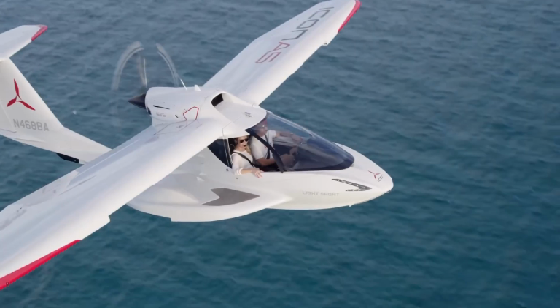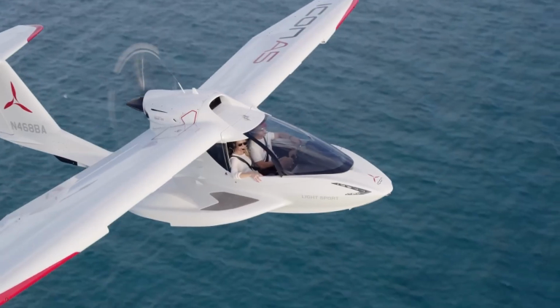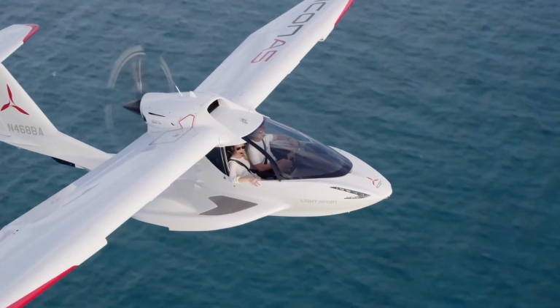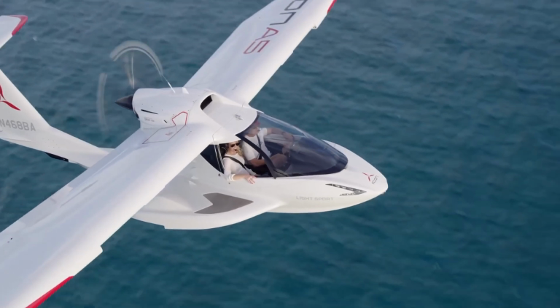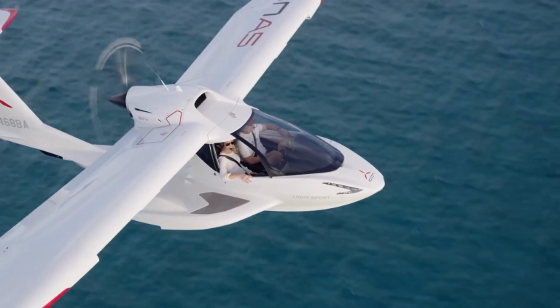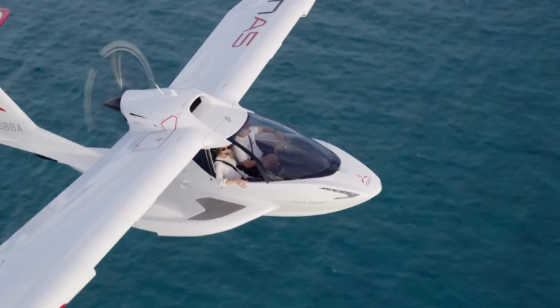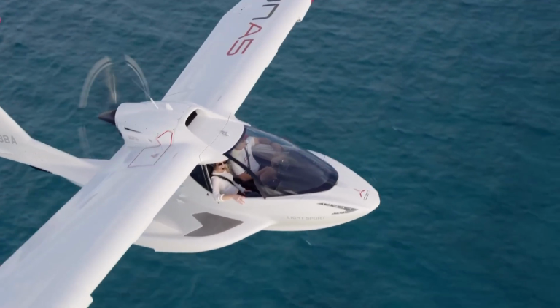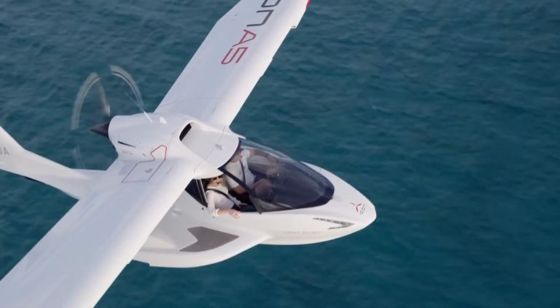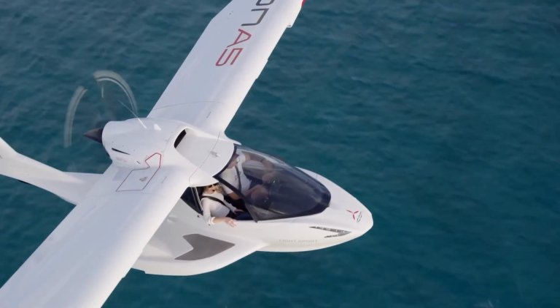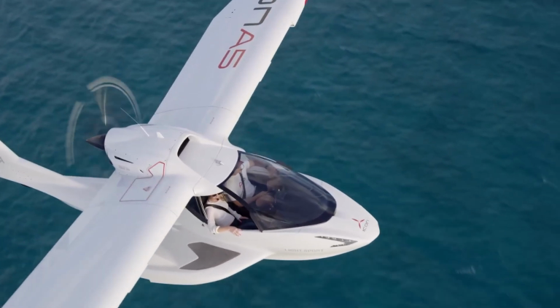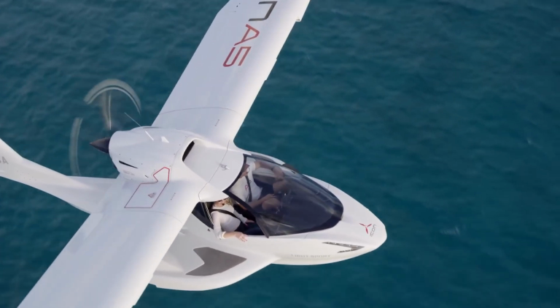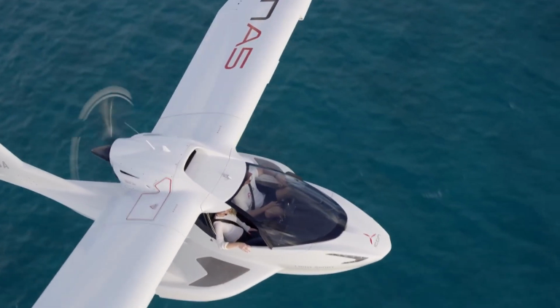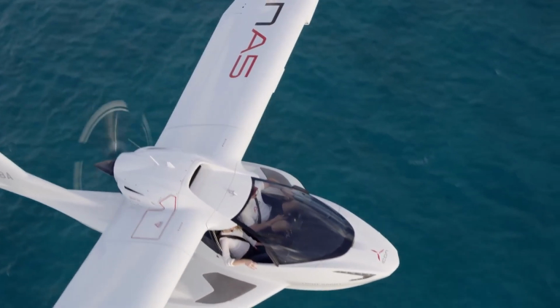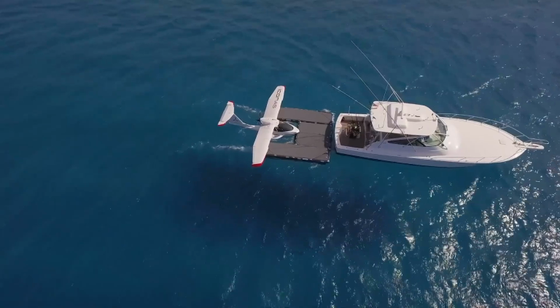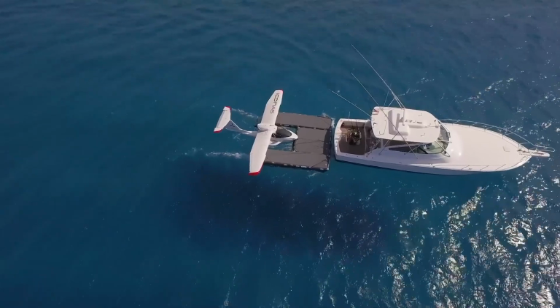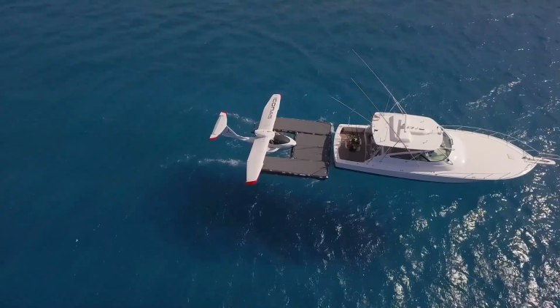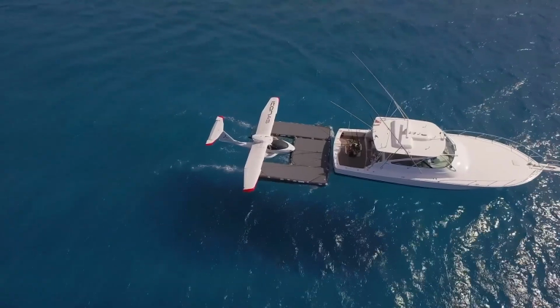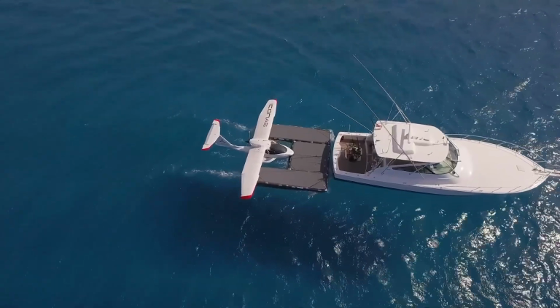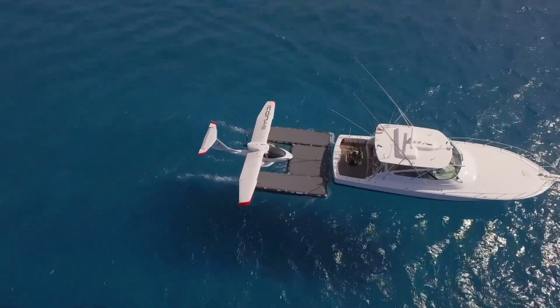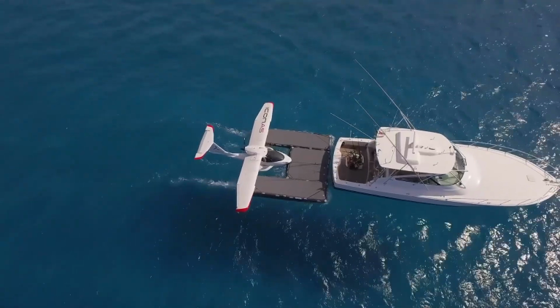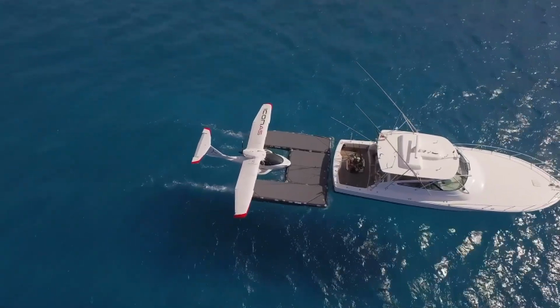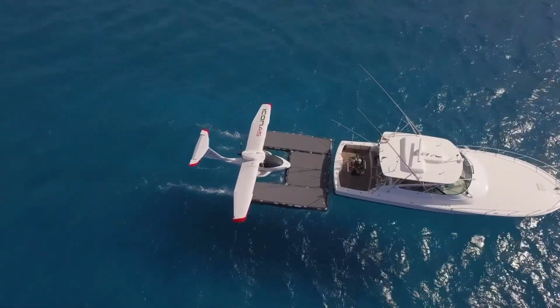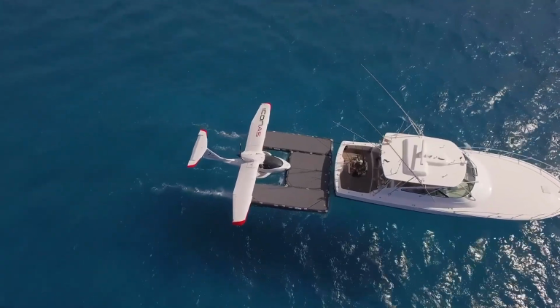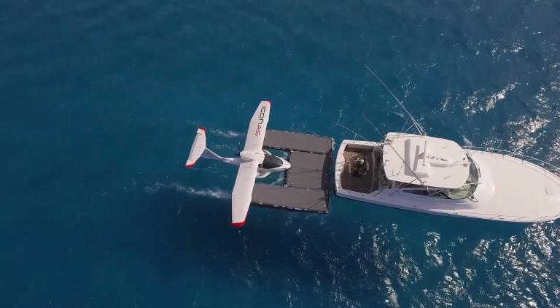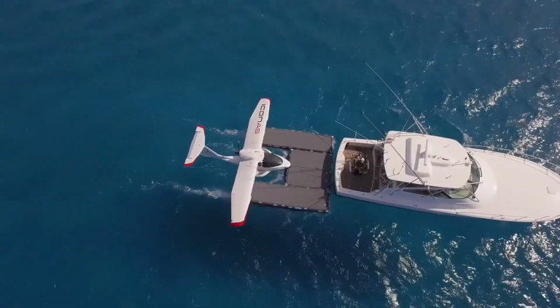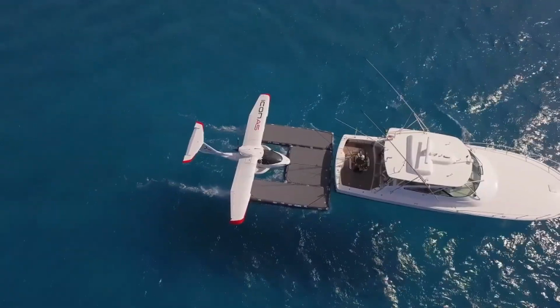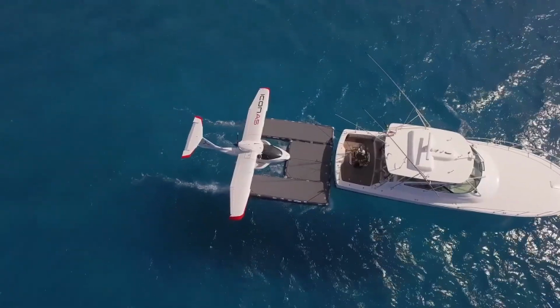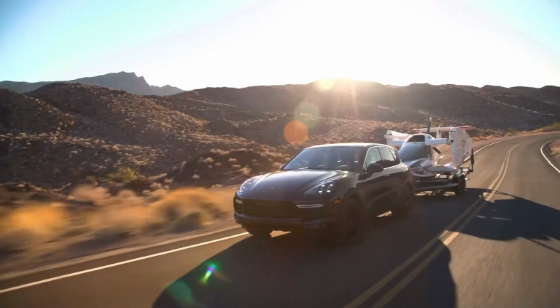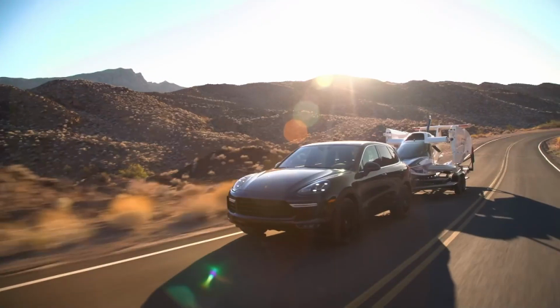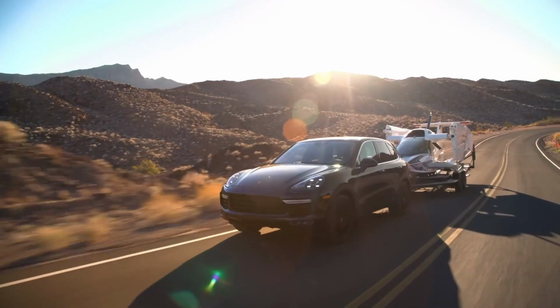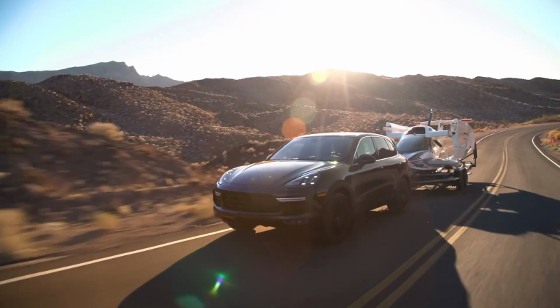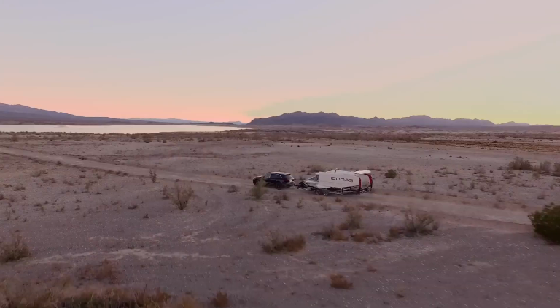More than an airplane, the Icon A5 is a gateway to spontaneous exploration, where sky and water meet in pure adventure.